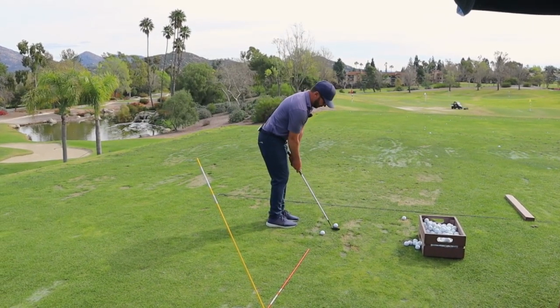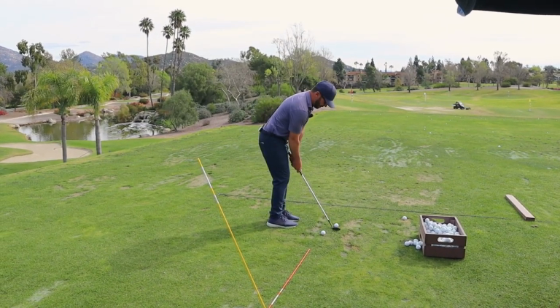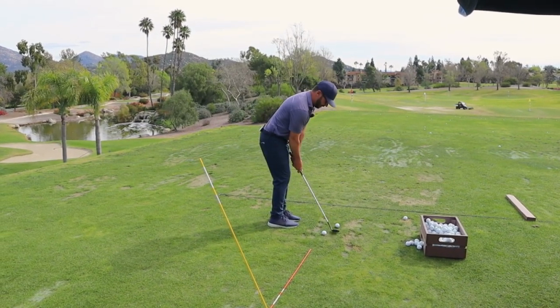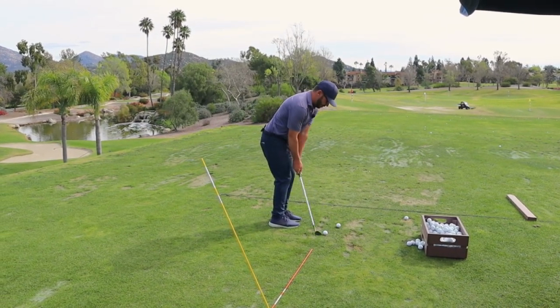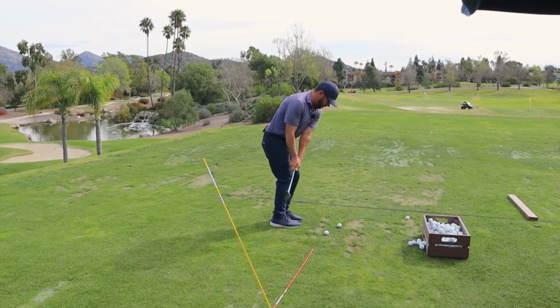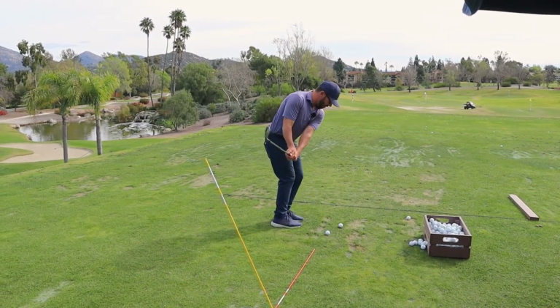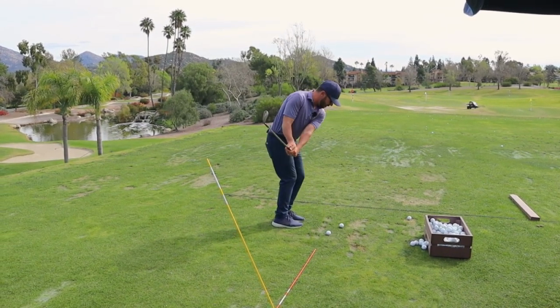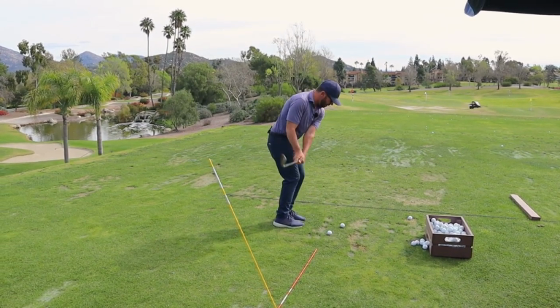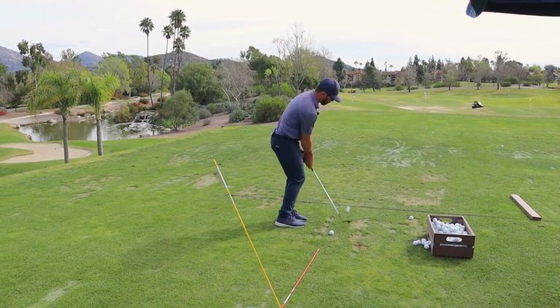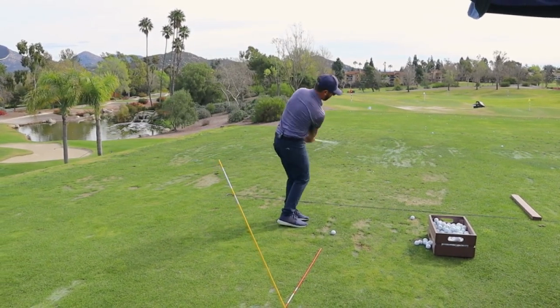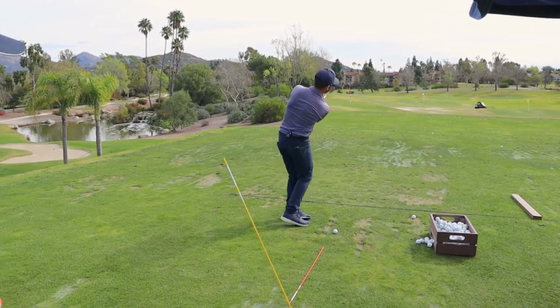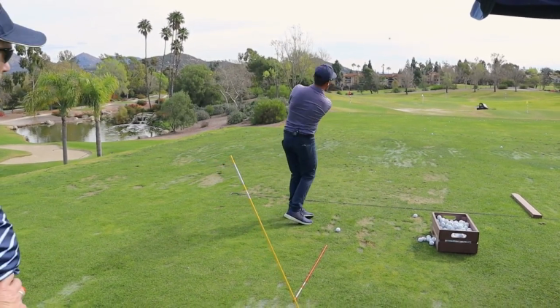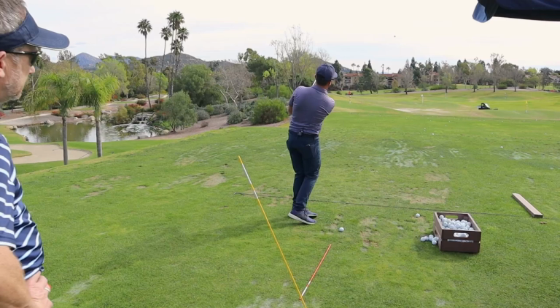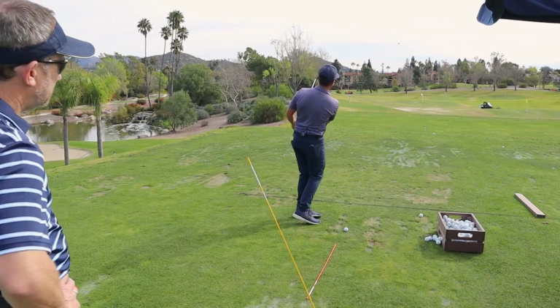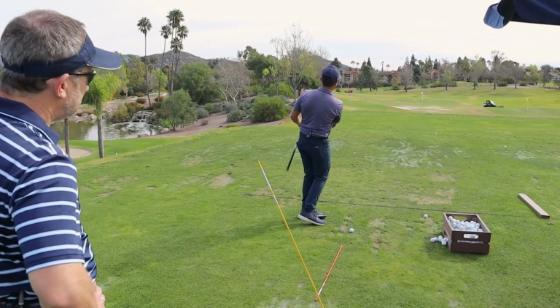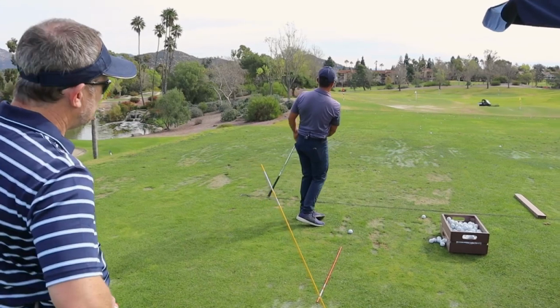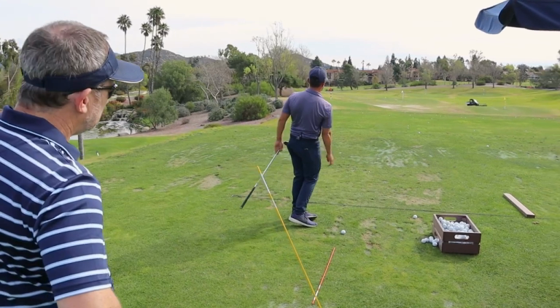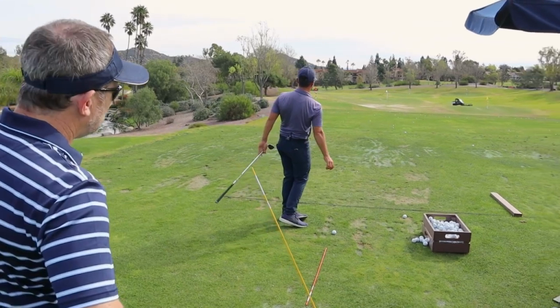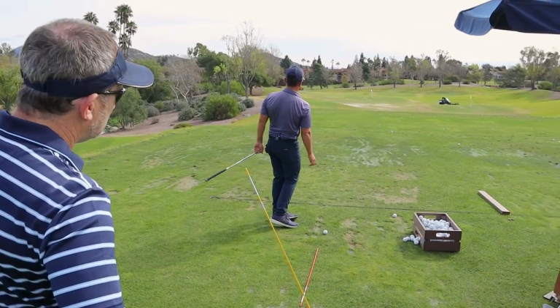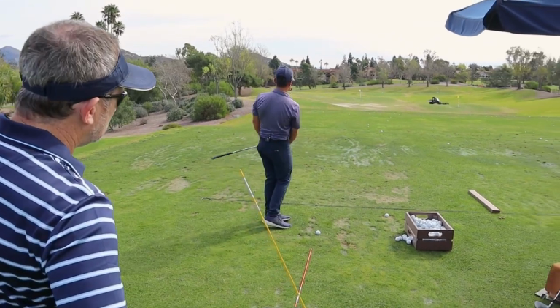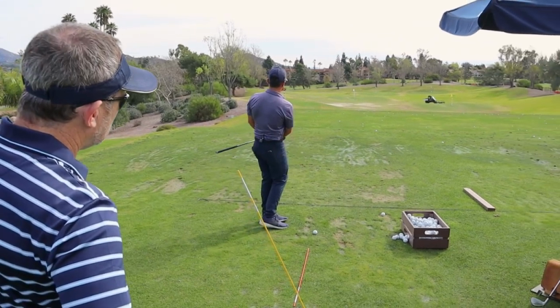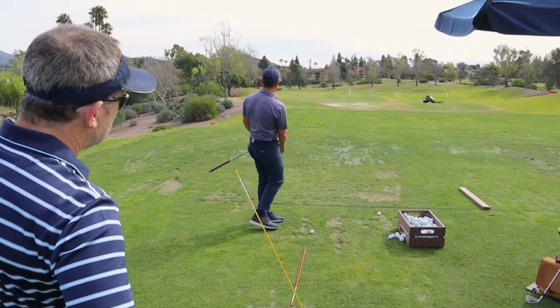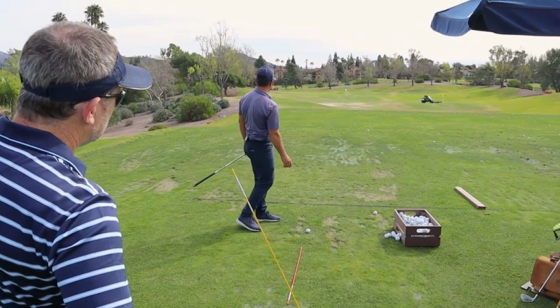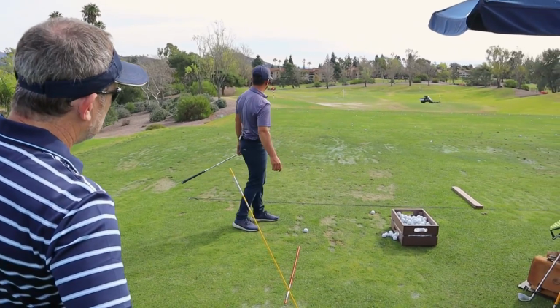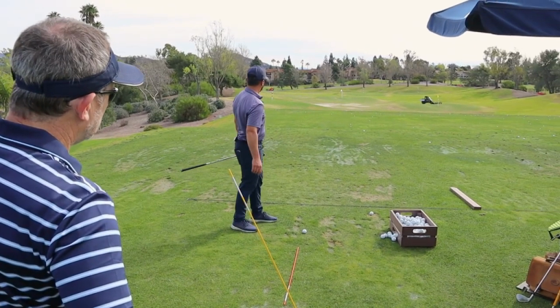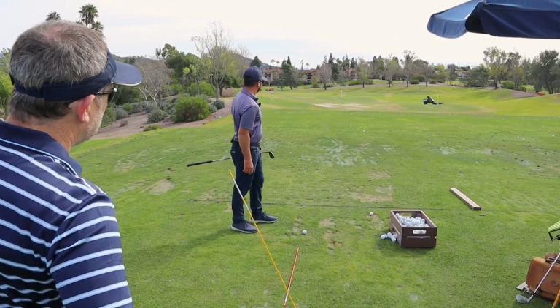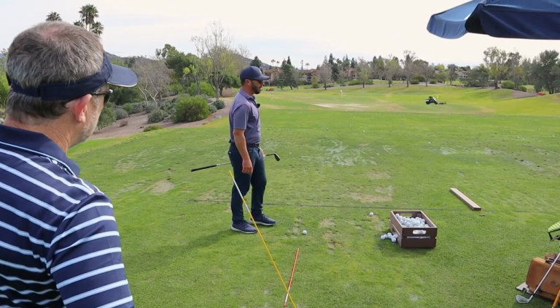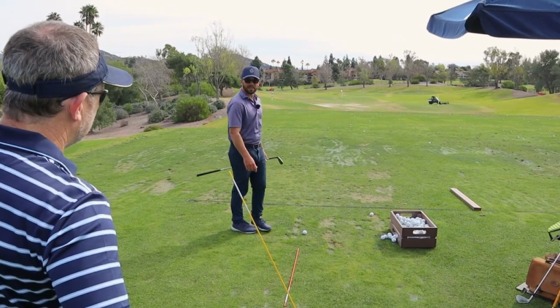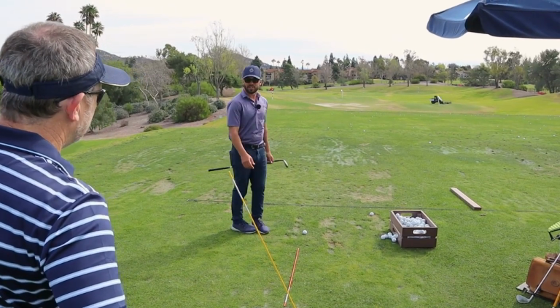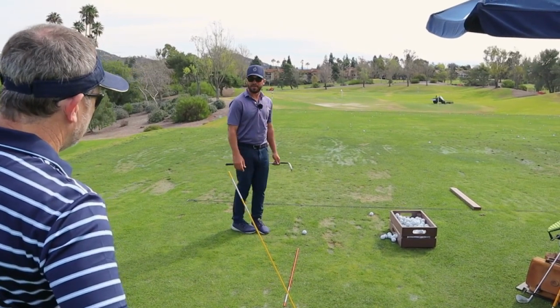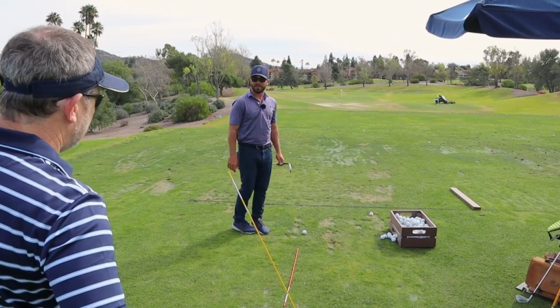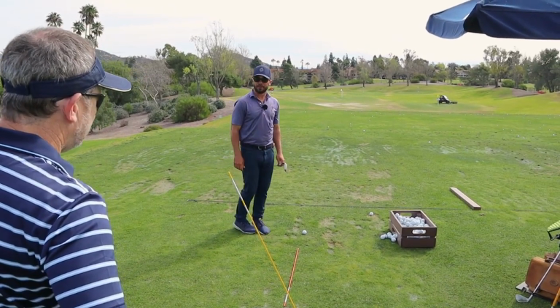Those first six inches are everything. And there's that shot right there.